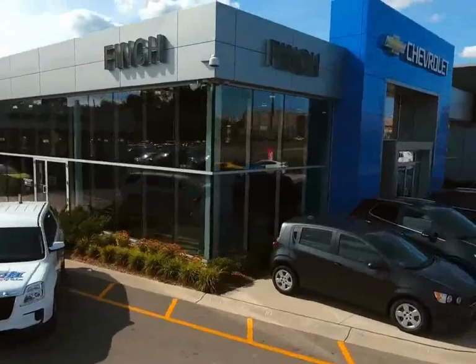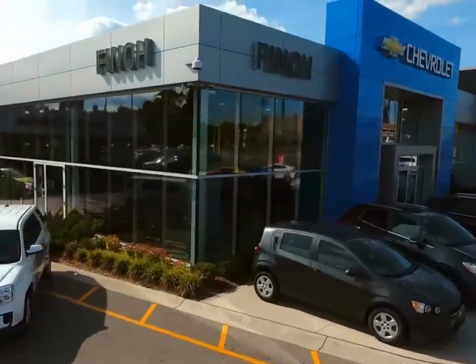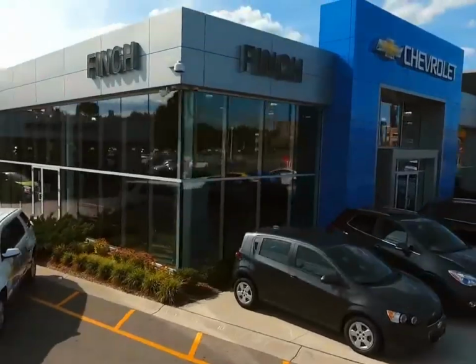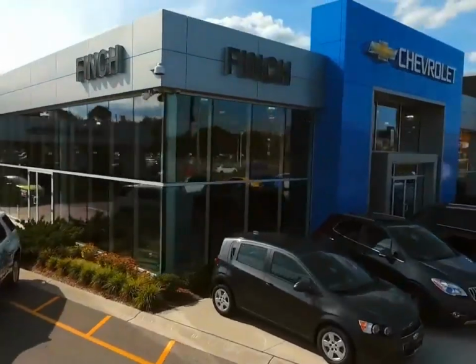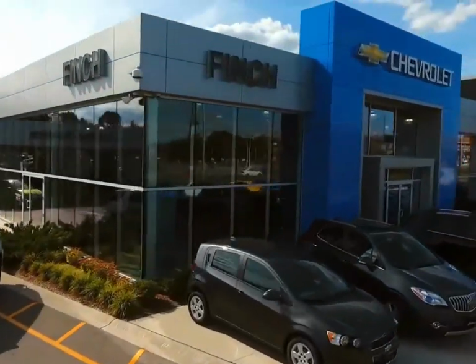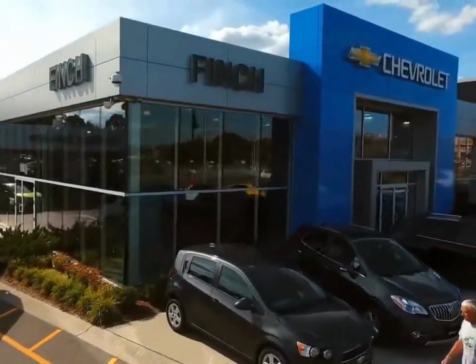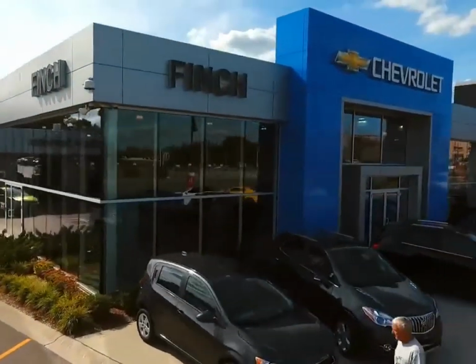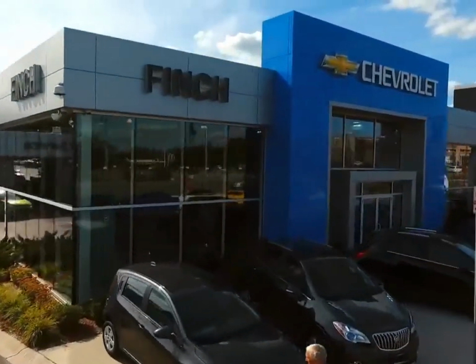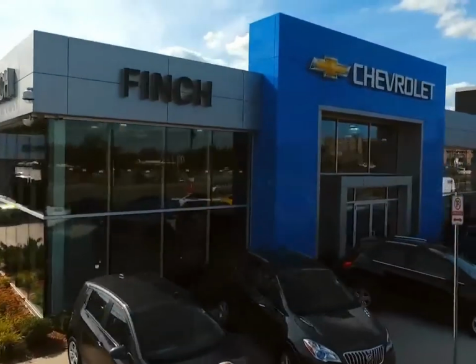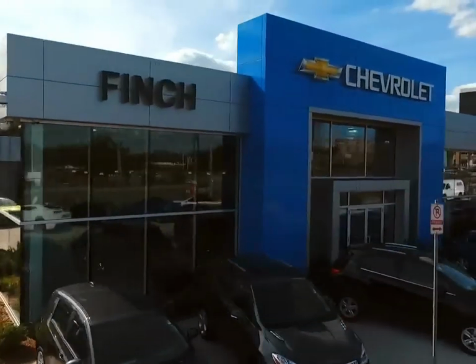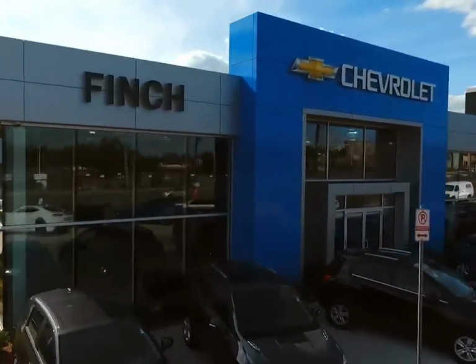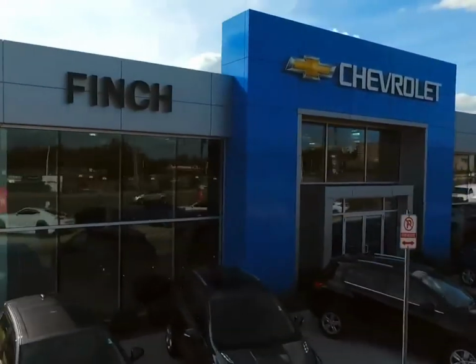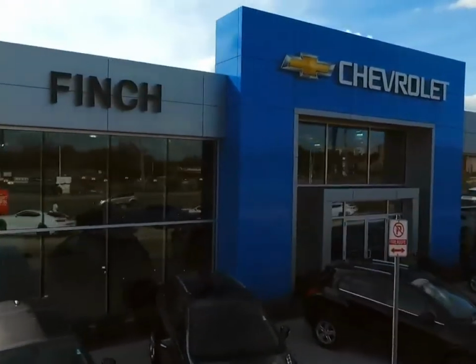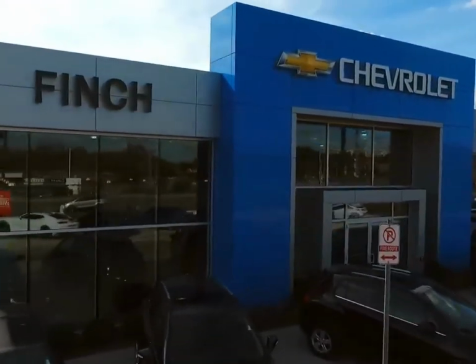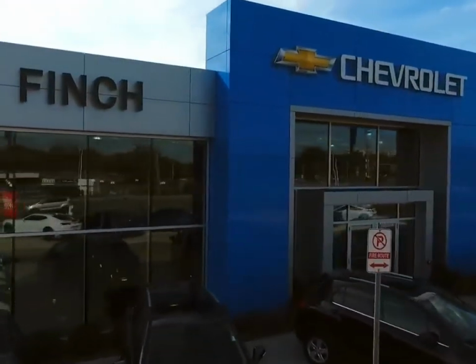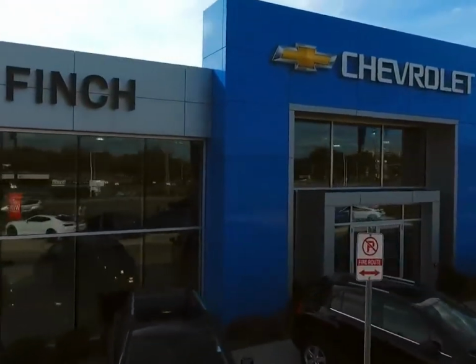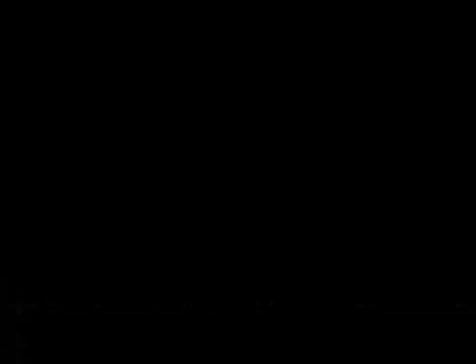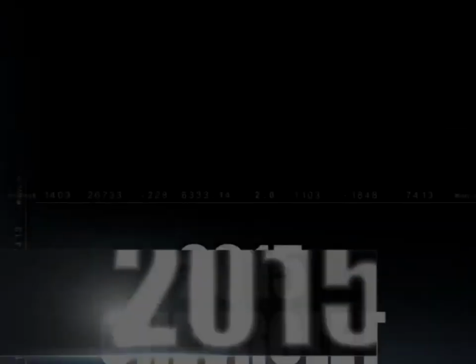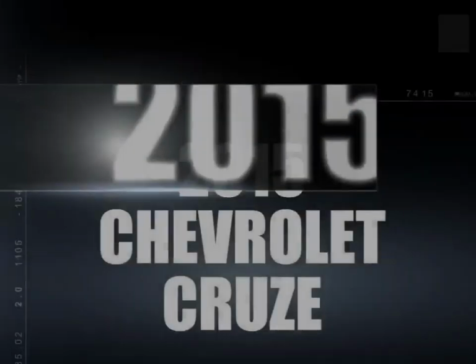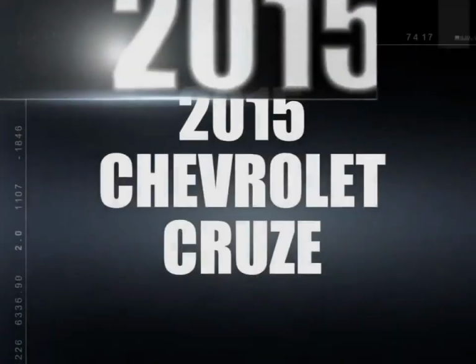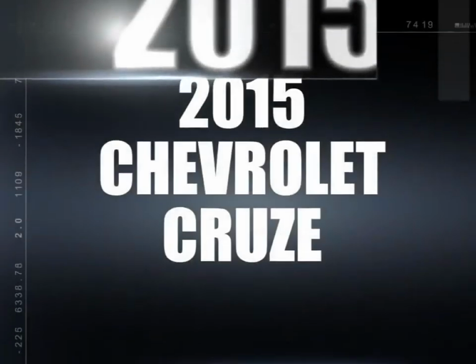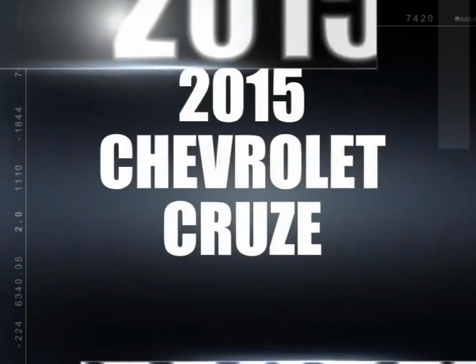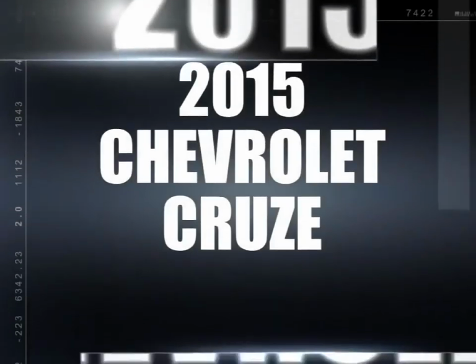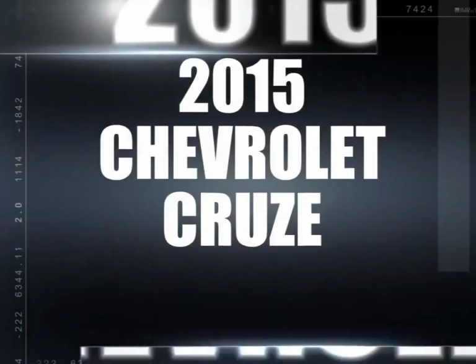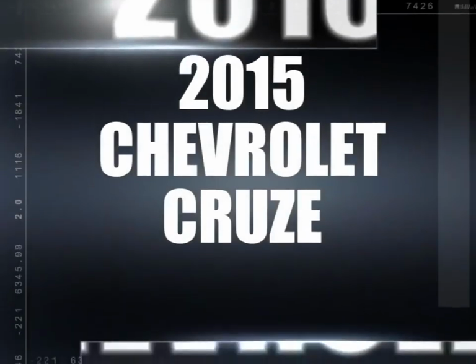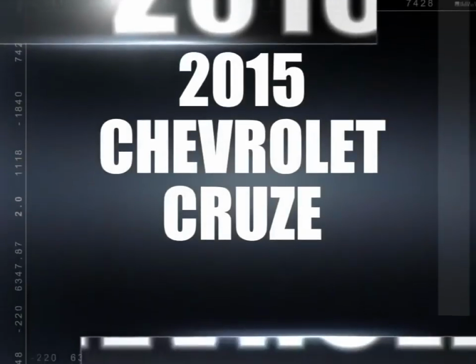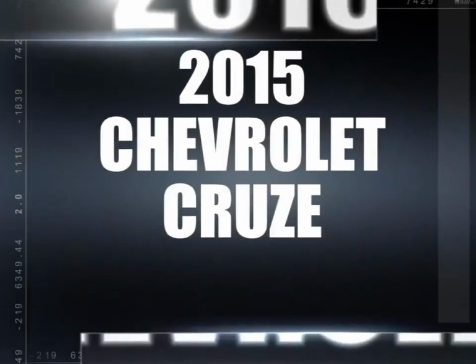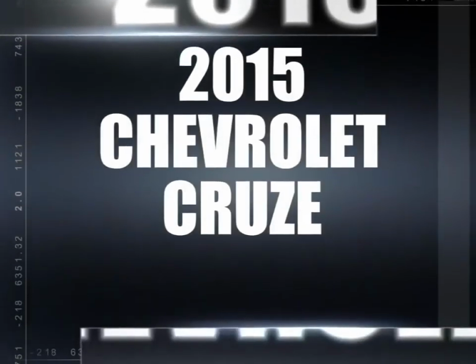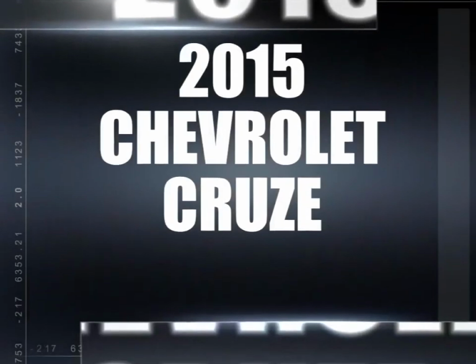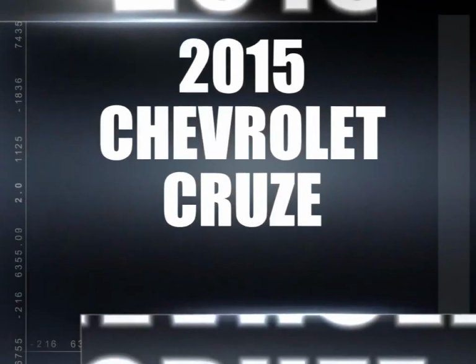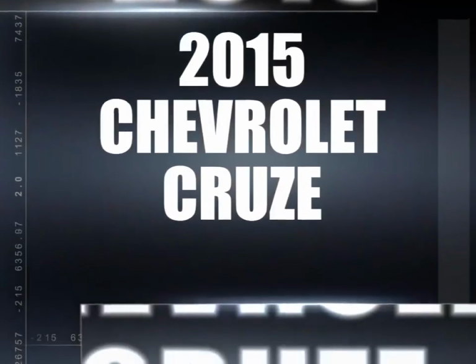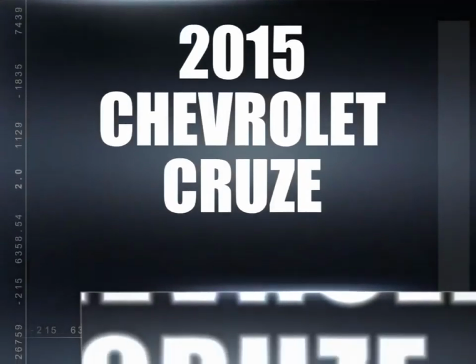Welcome to Finch Chevrolet. Today we're looking at a 2015 Chevrolet Cruze.